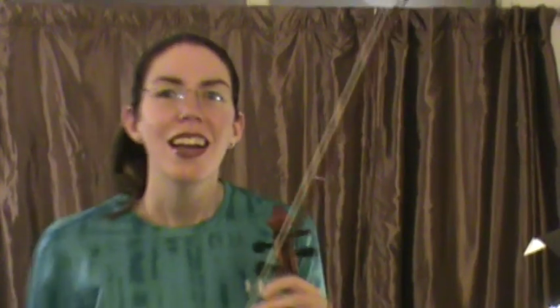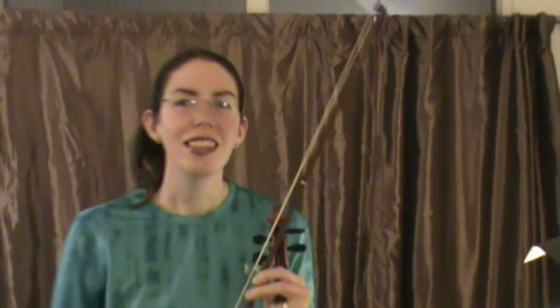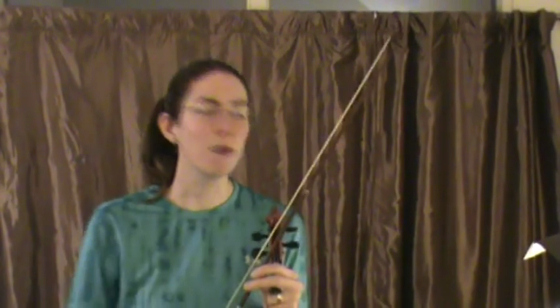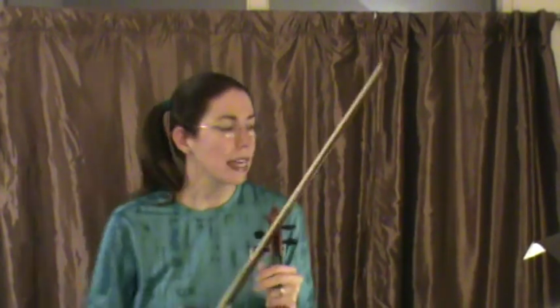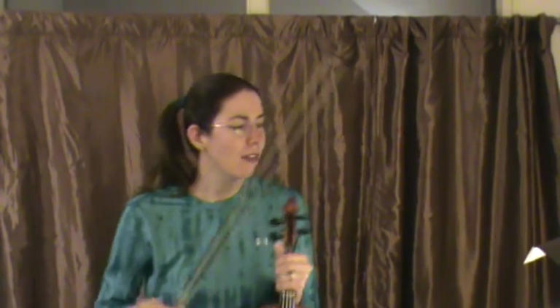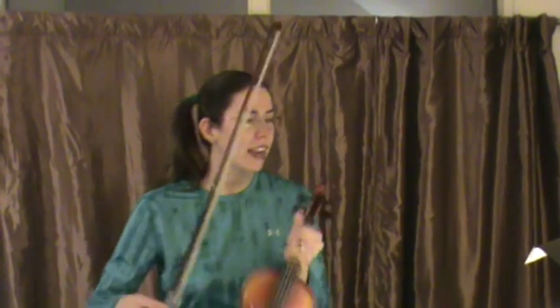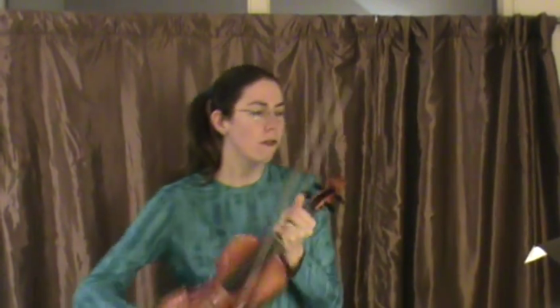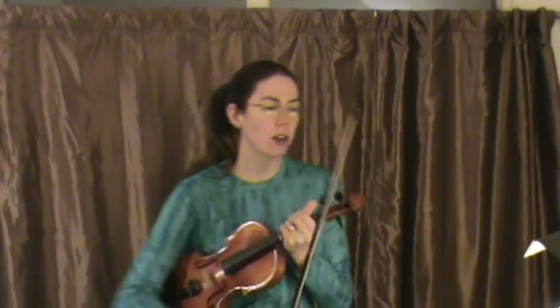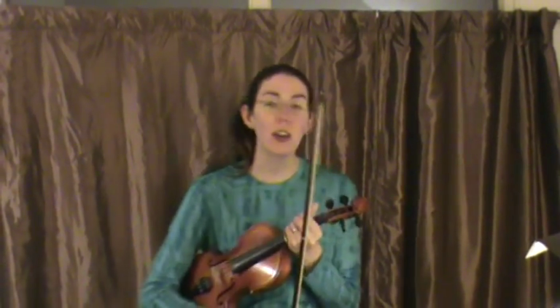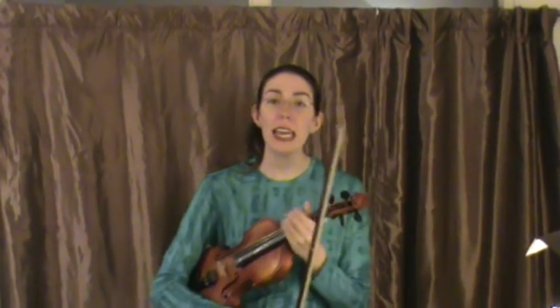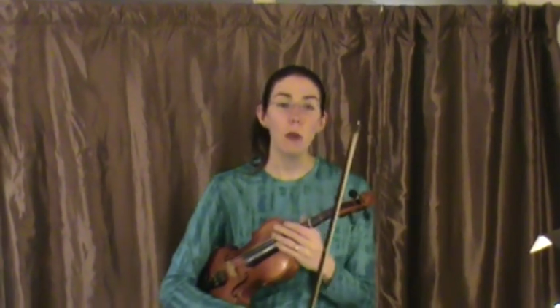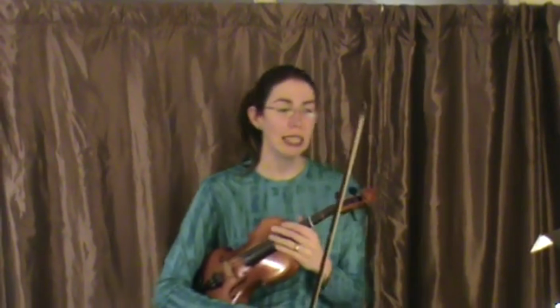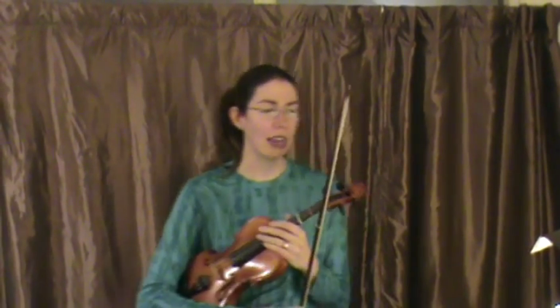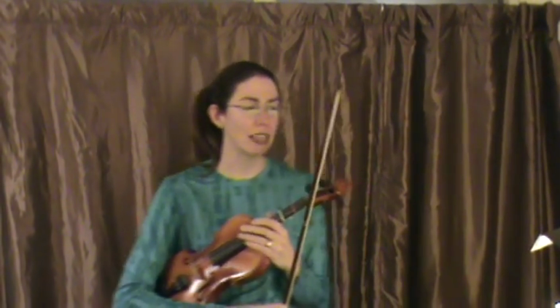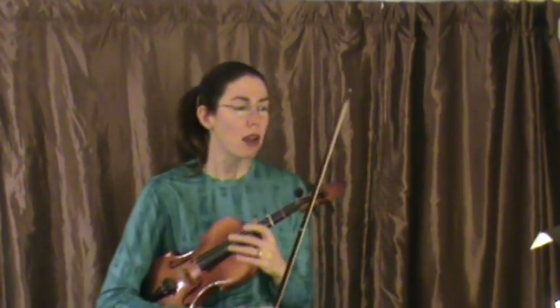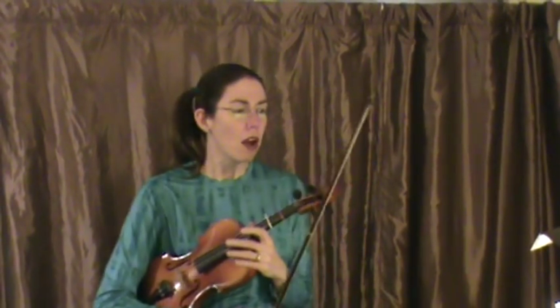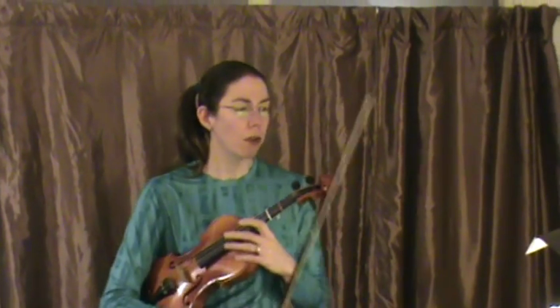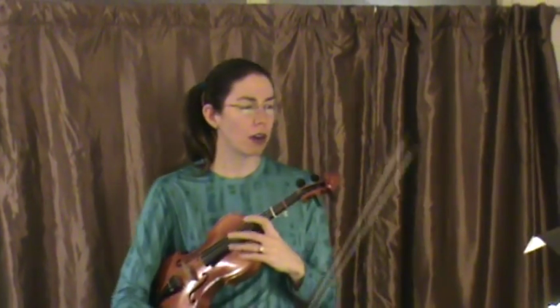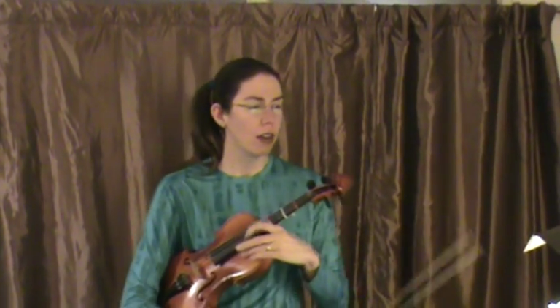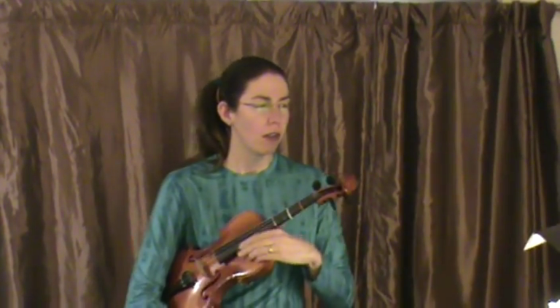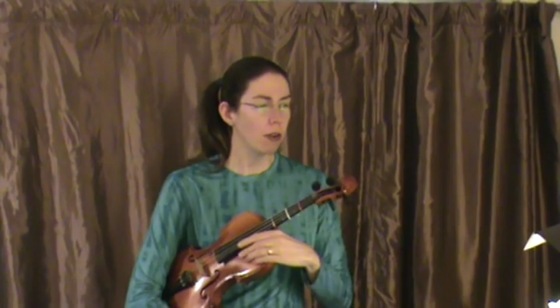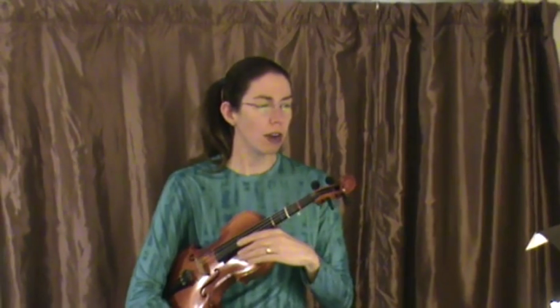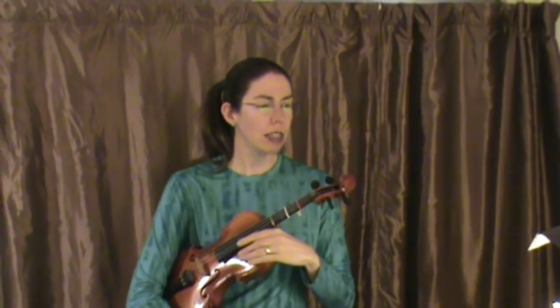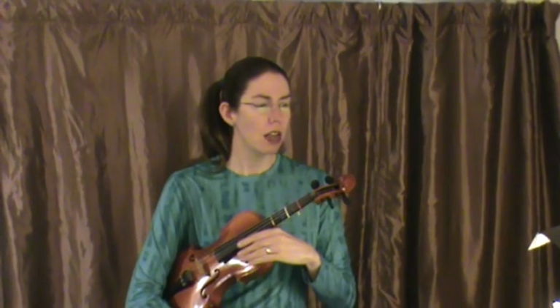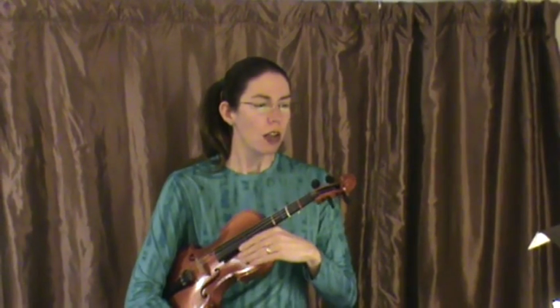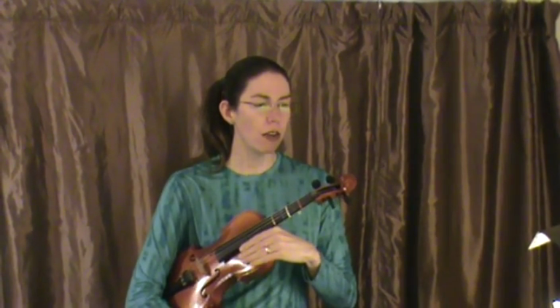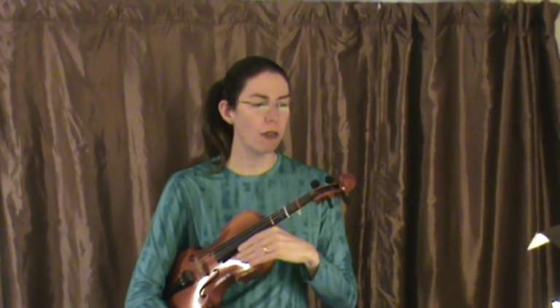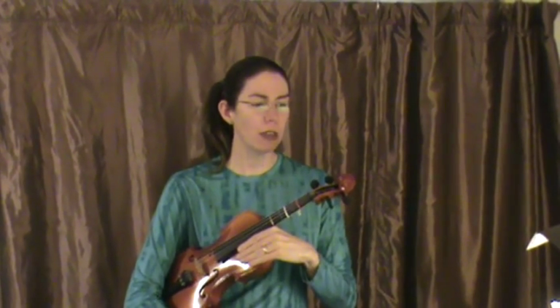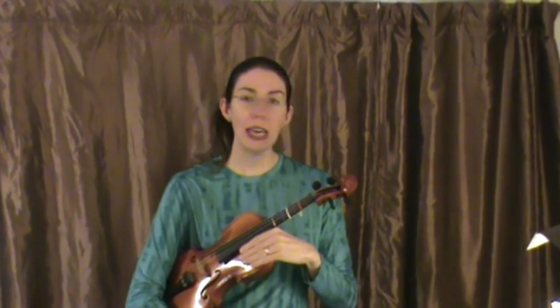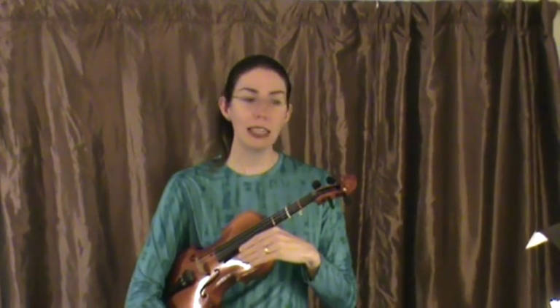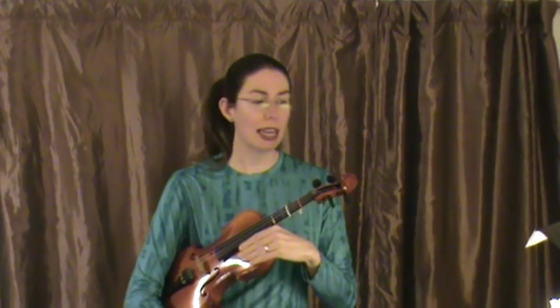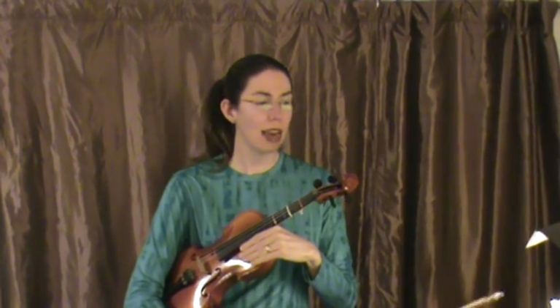This is the practice video for Good King Wenceslas. For 4th graders, you have the first line and the second line.